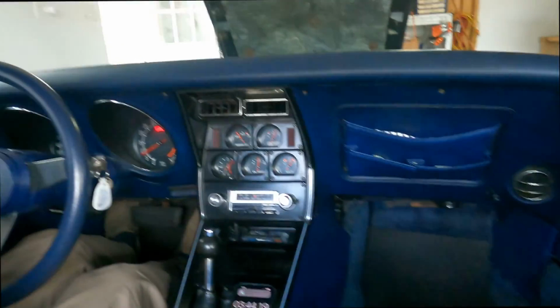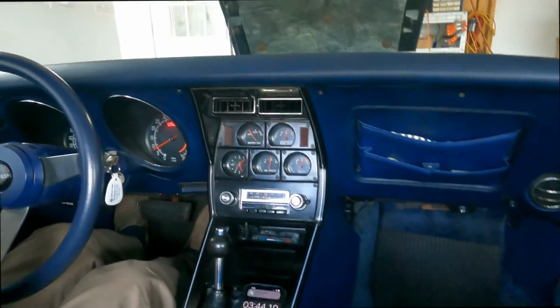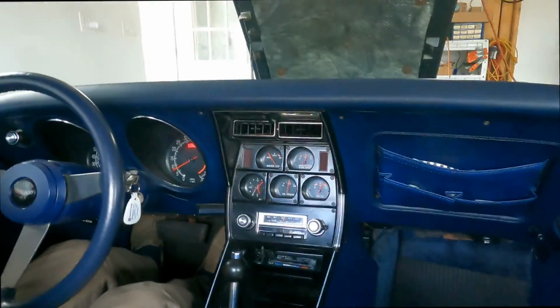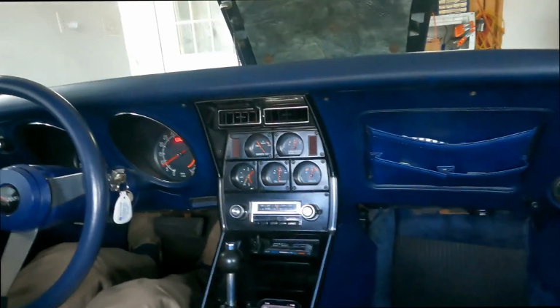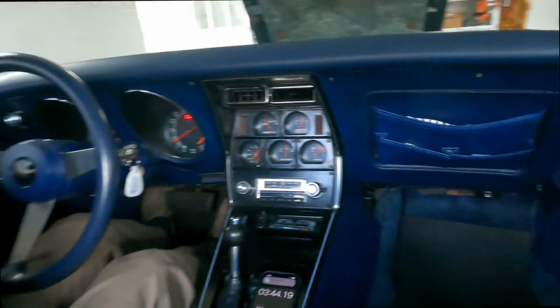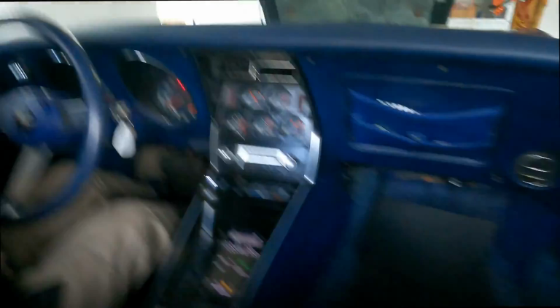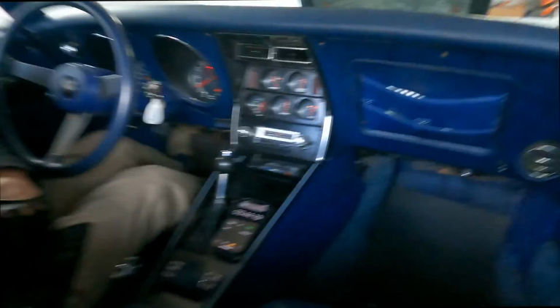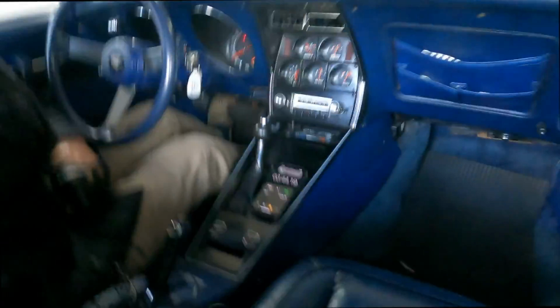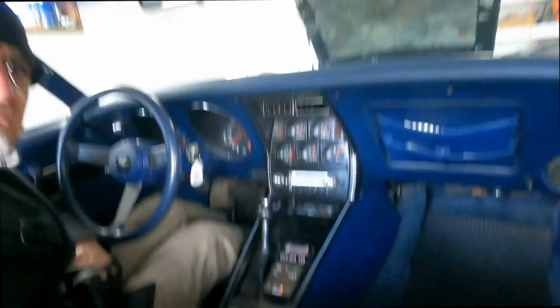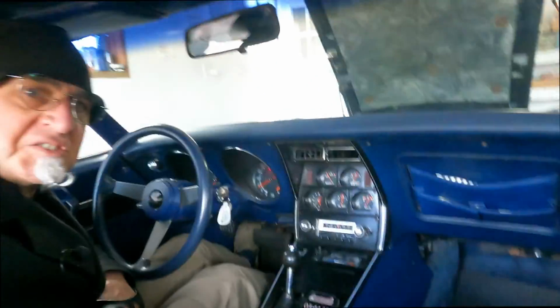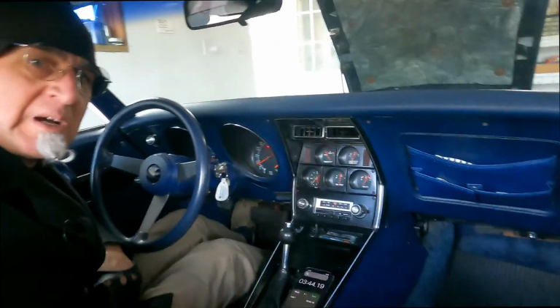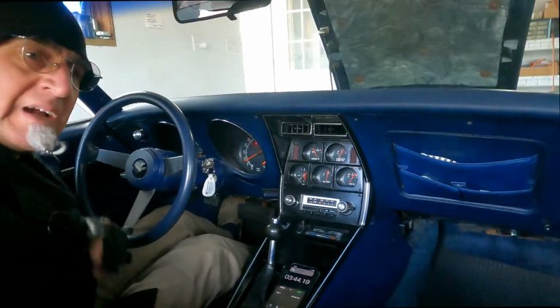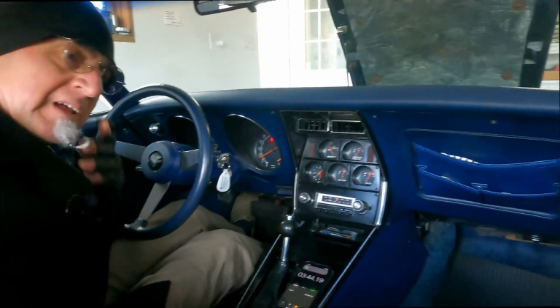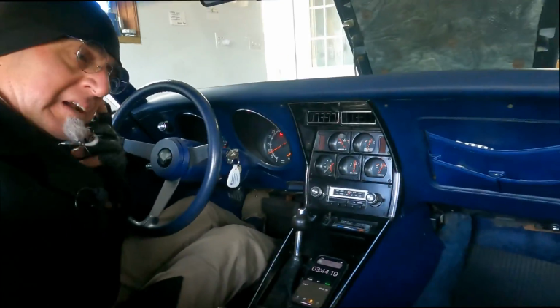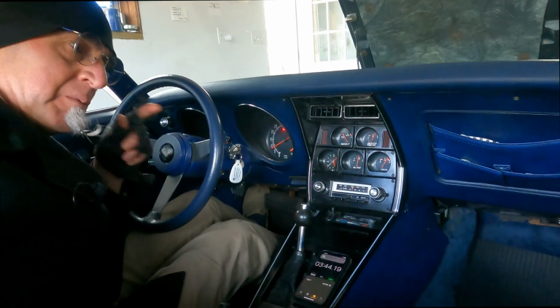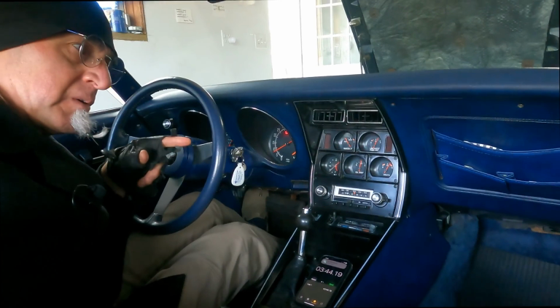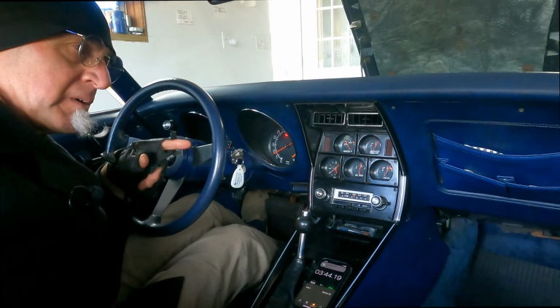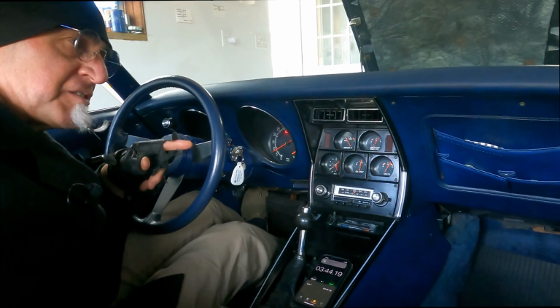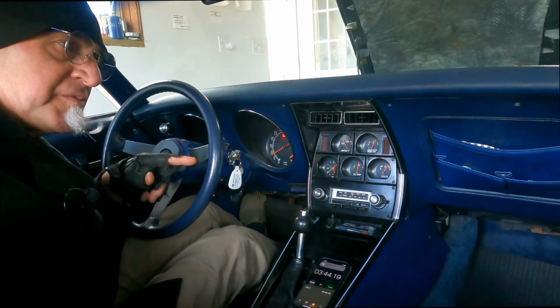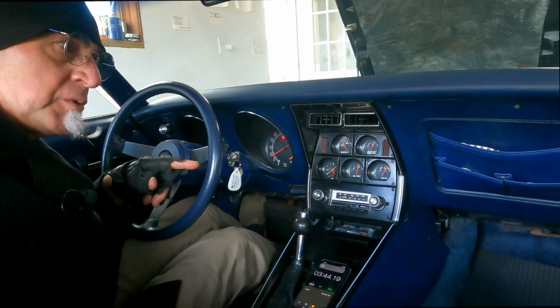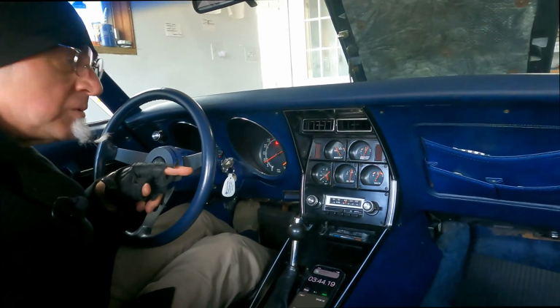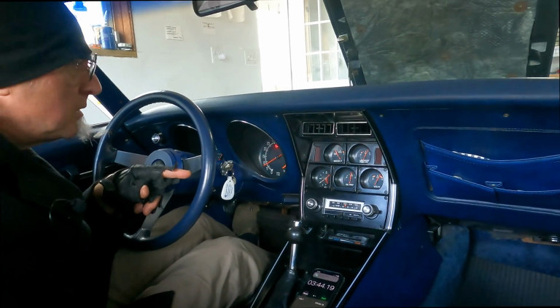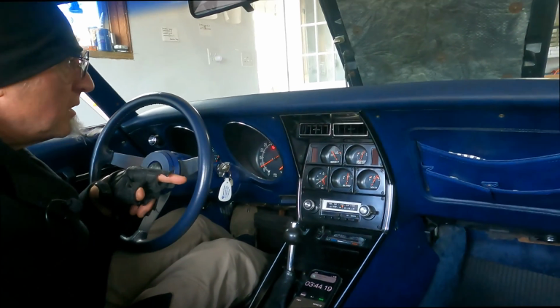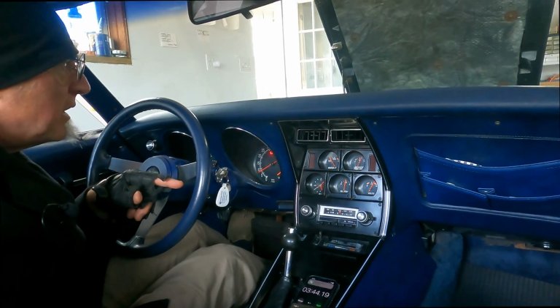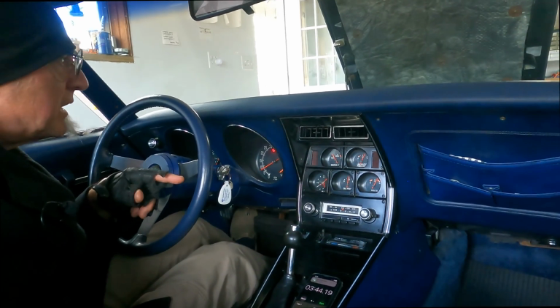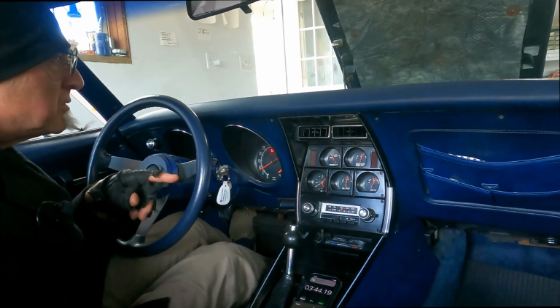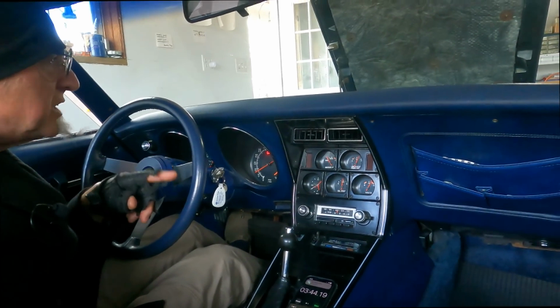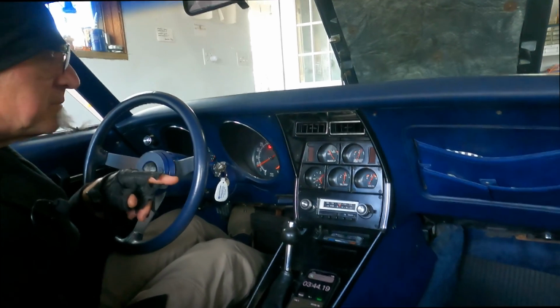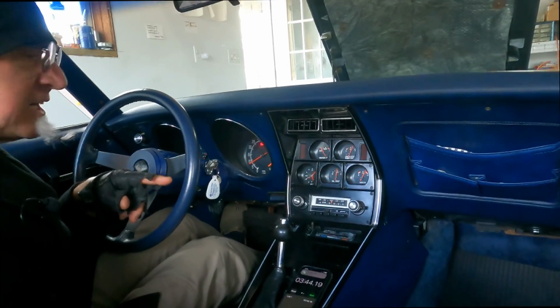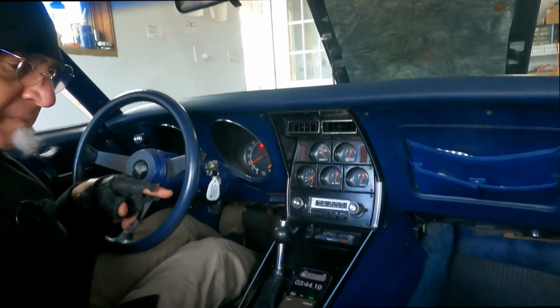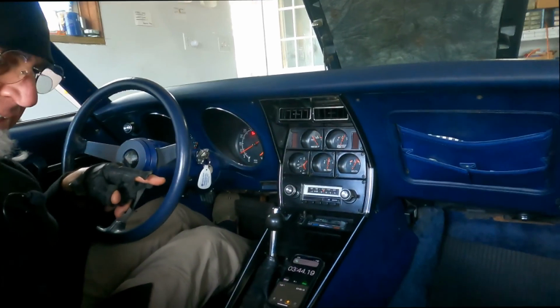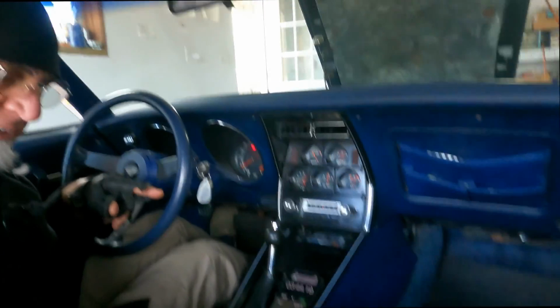Next thing I'm going to do is go for a test ride and I will get some fuel and check the miles per gallon. So we'll sign off and come back in a little bit.